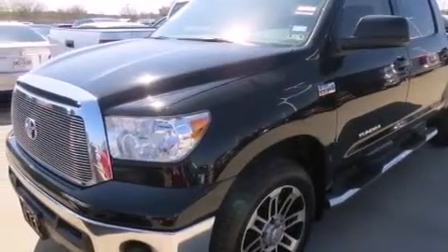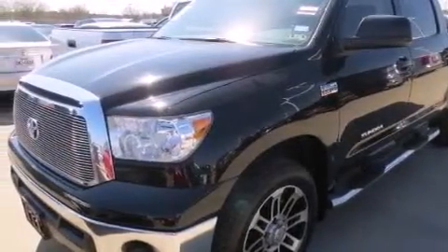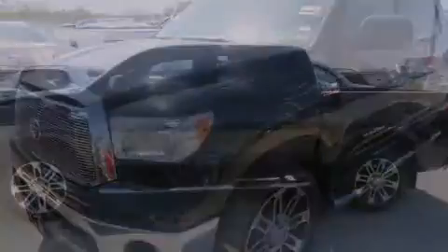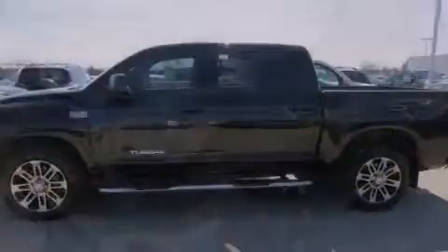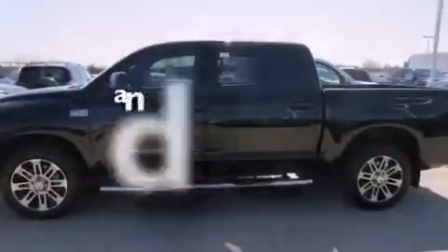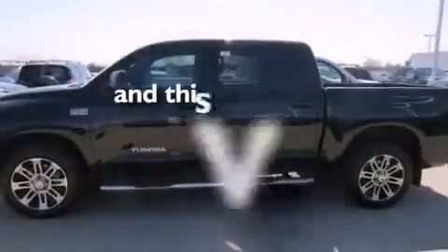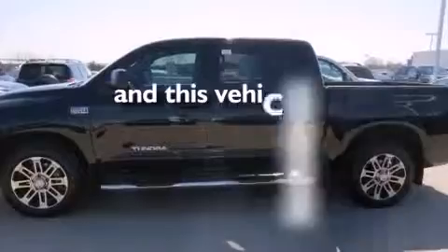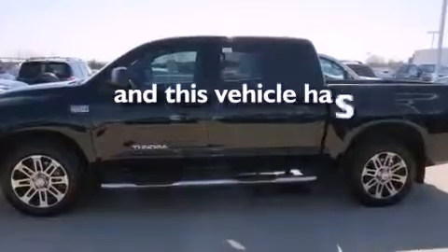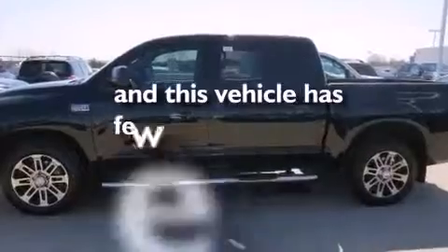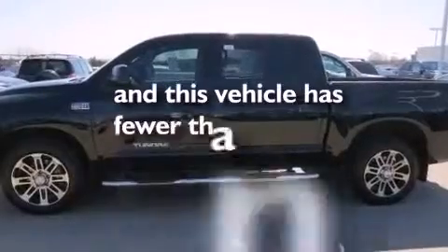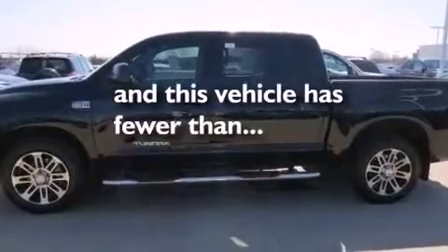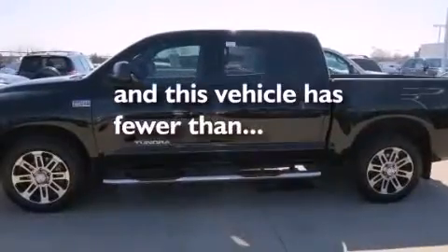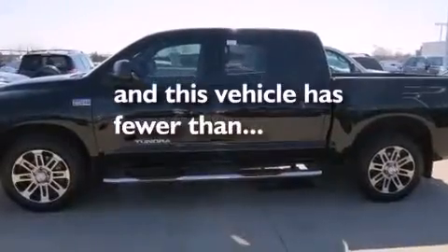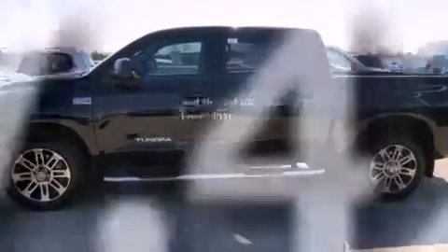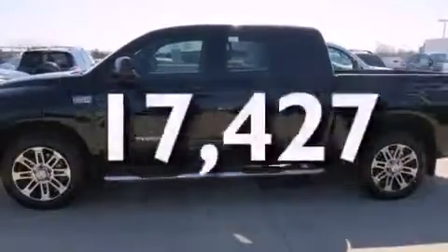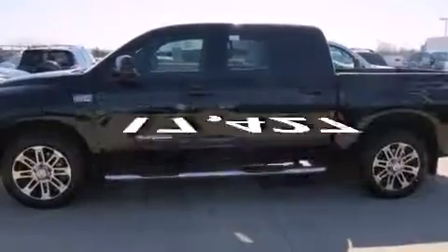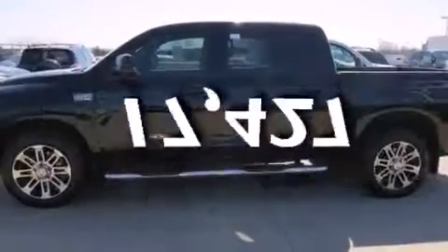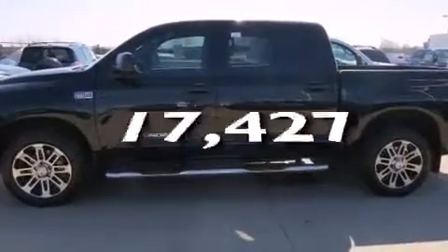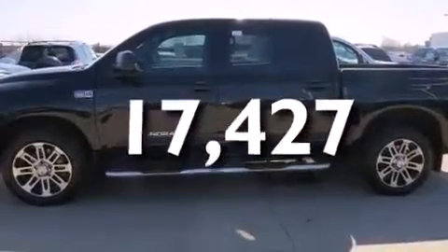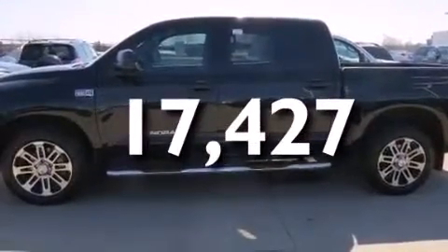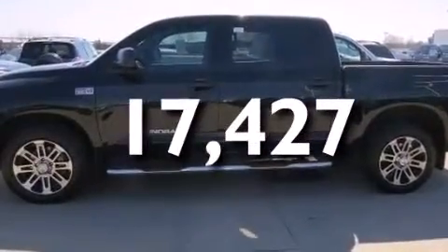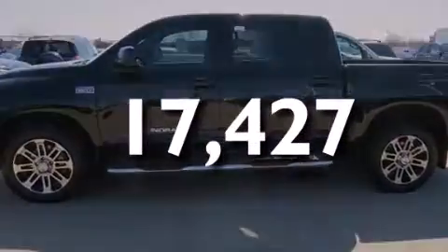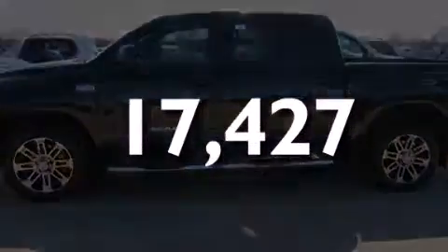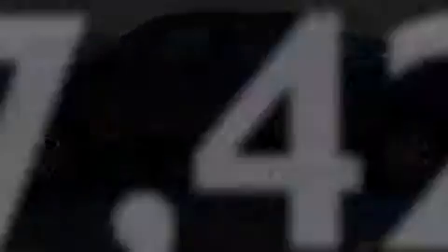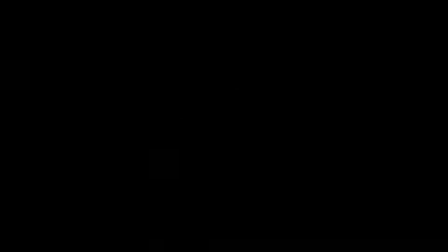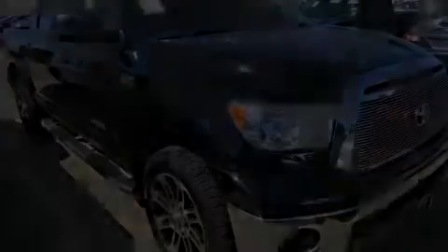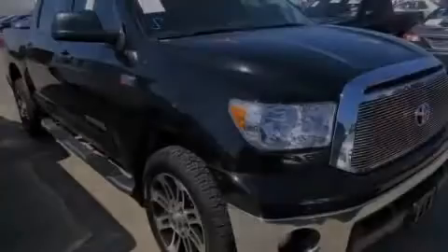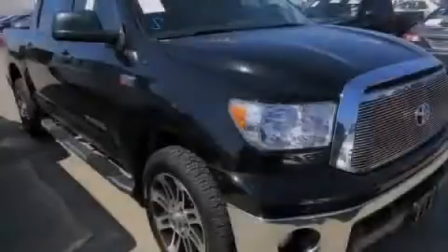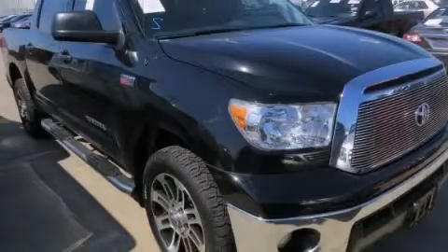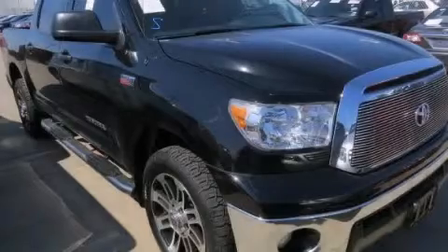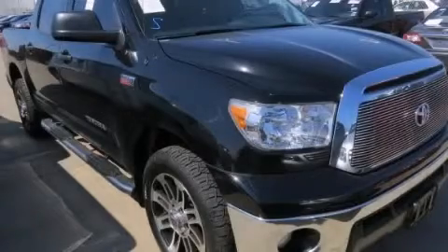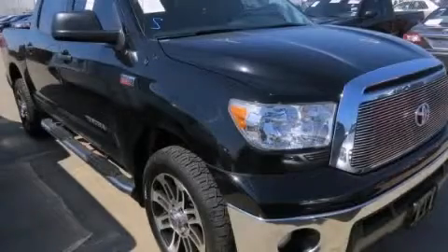This vehicle has less than 18,000 miles. Call now to find out how you can own this breathtaking vehicle.